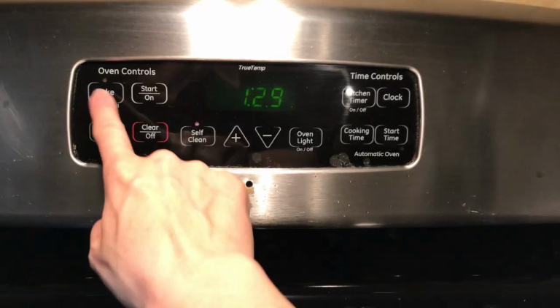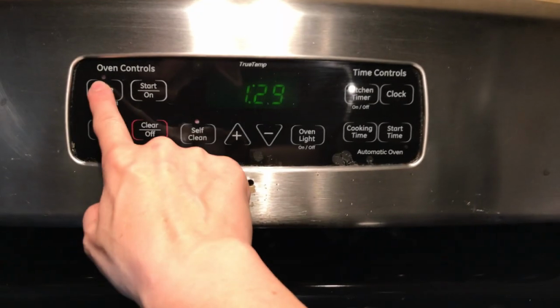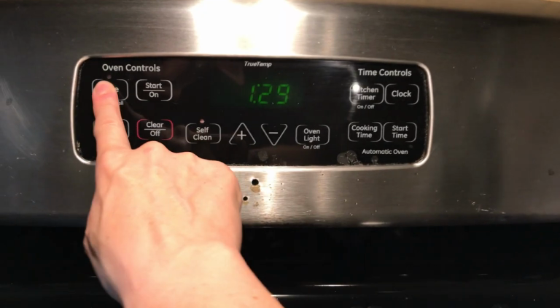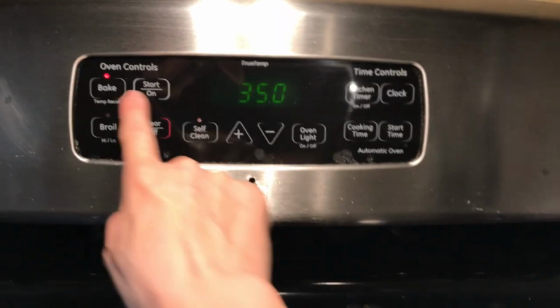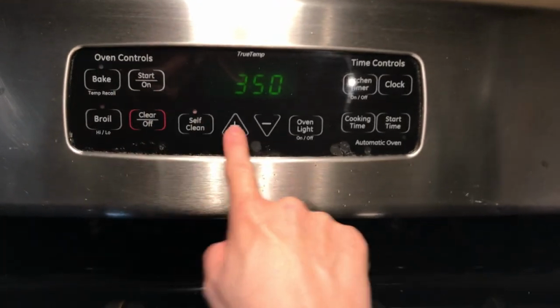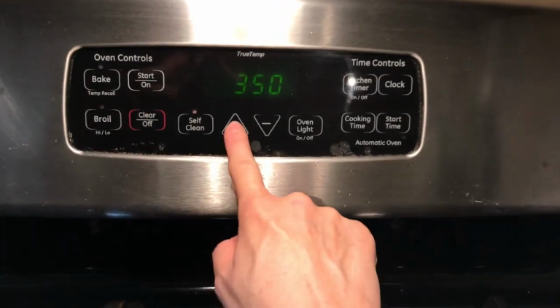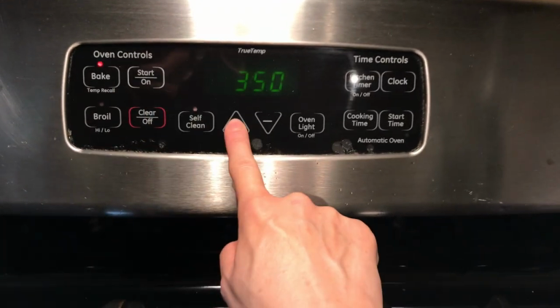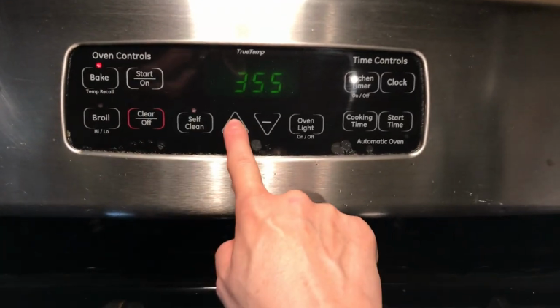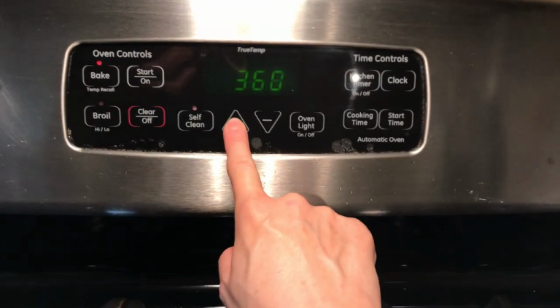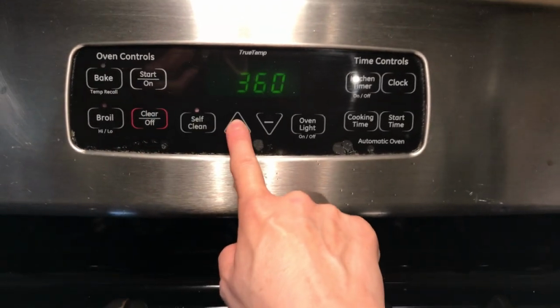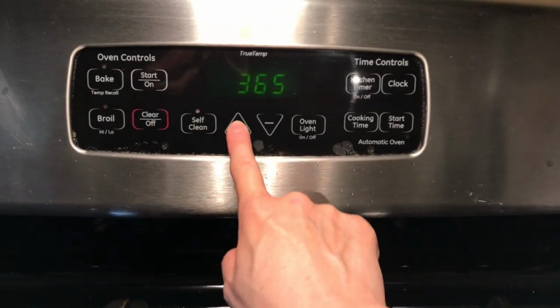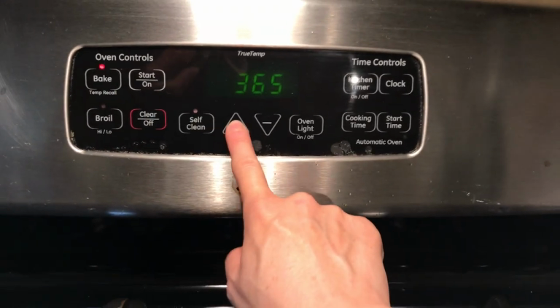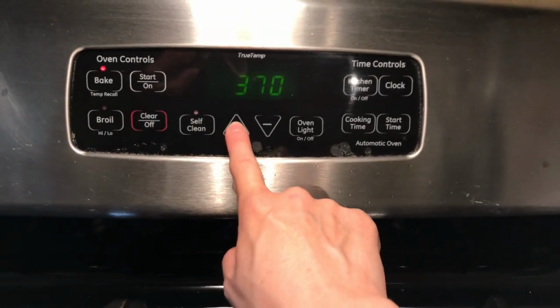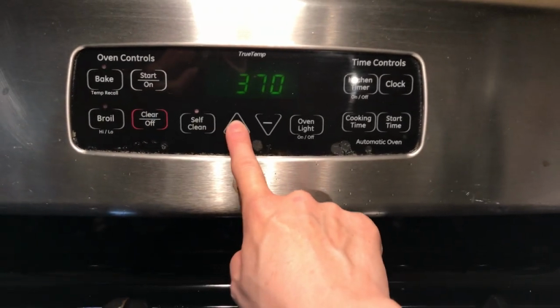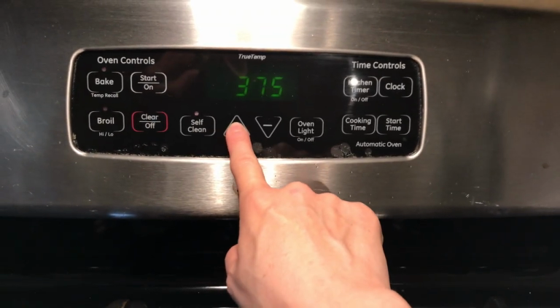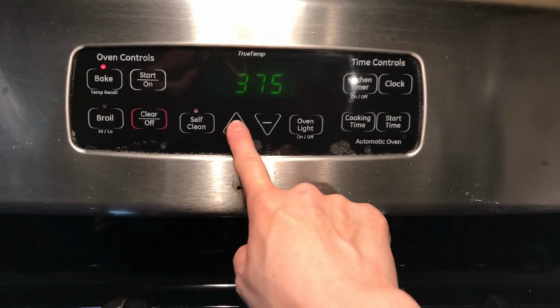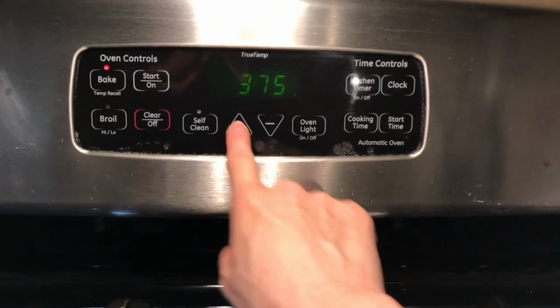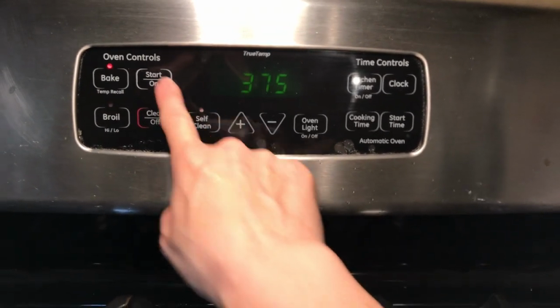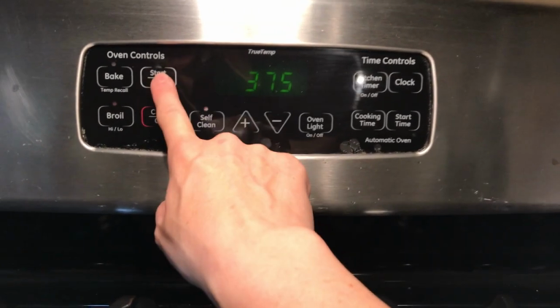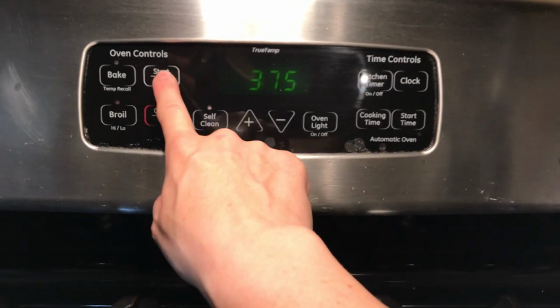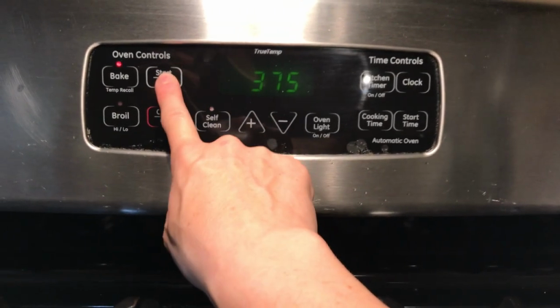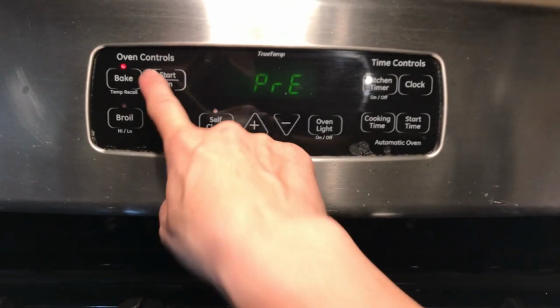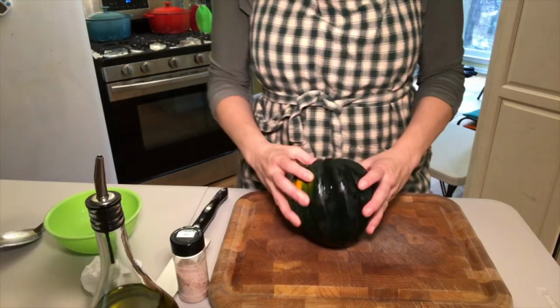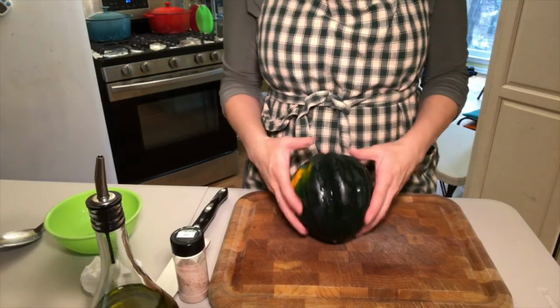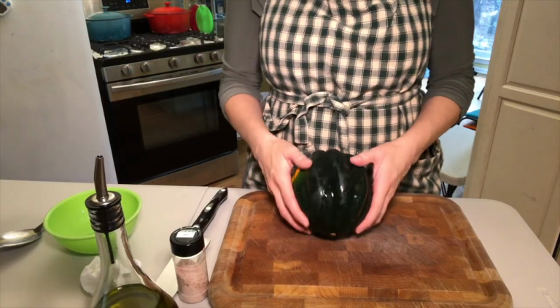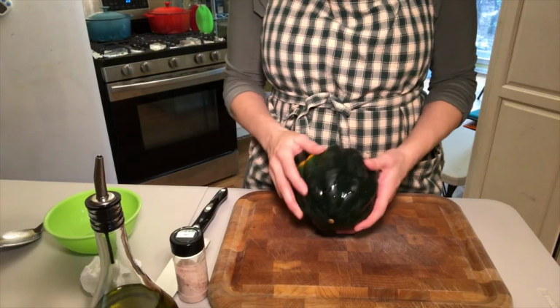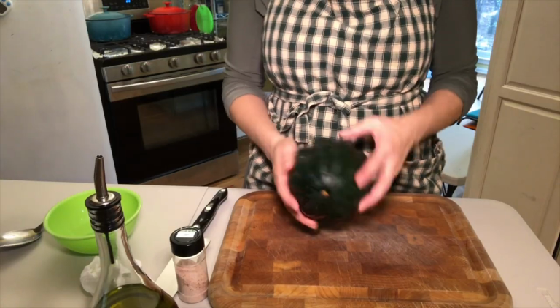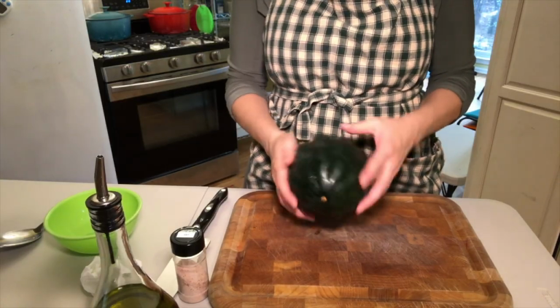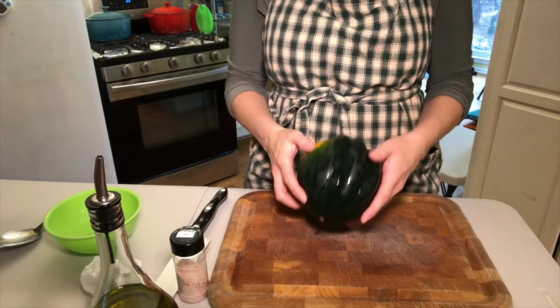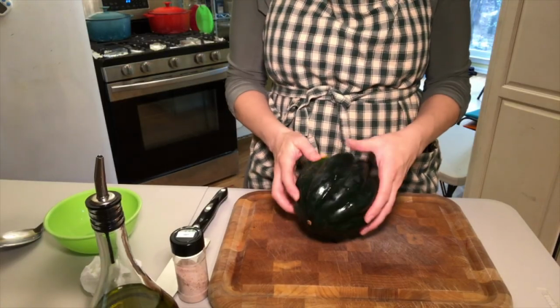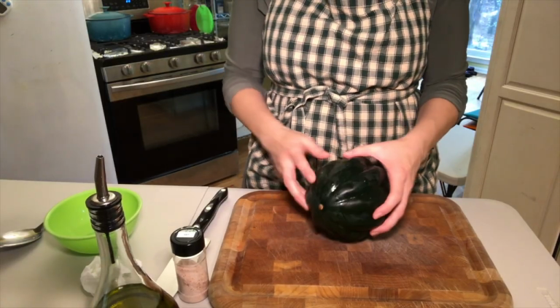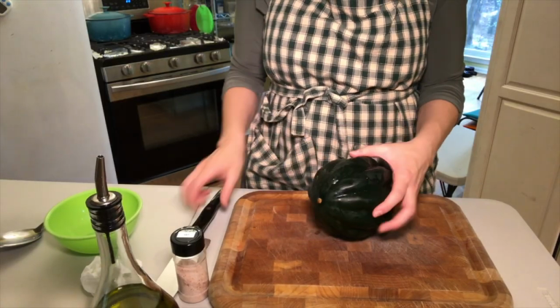First we want to begin by preheating the oven to 375 degrees. While that is preheating, let's prepare the squash.